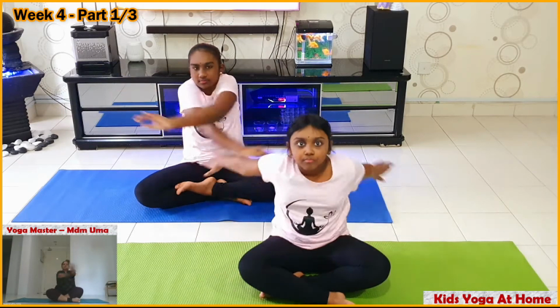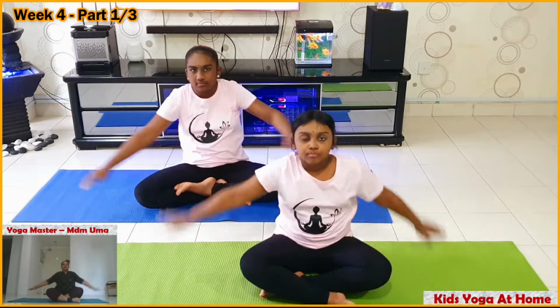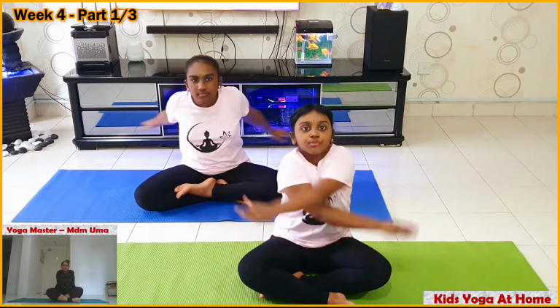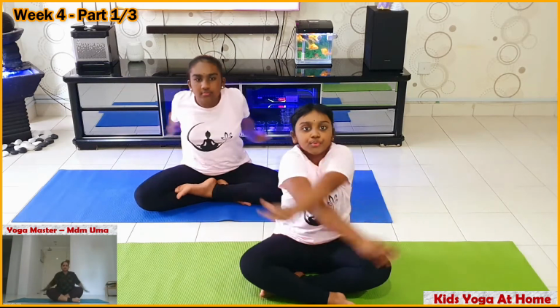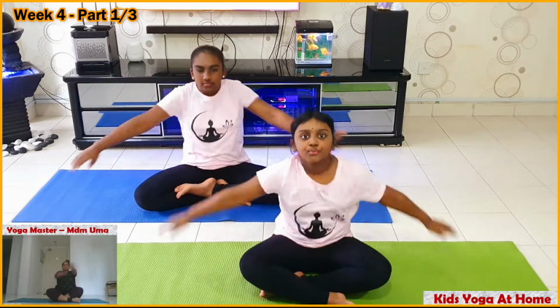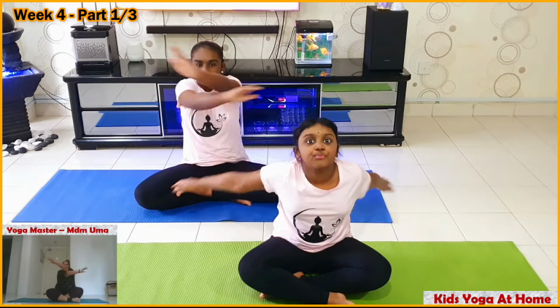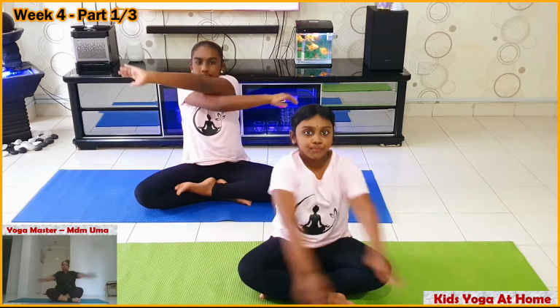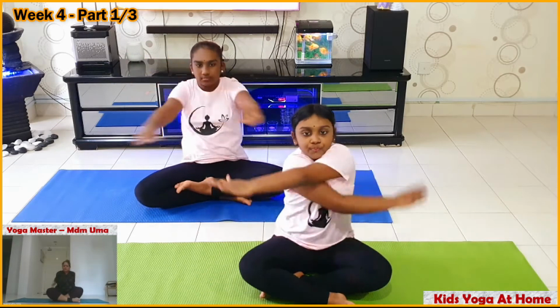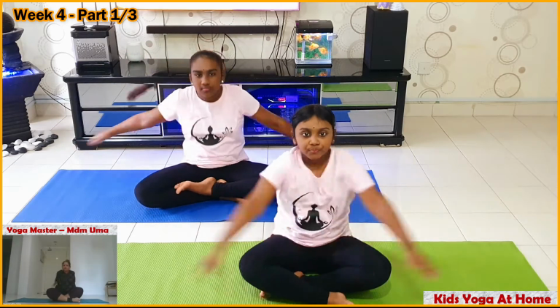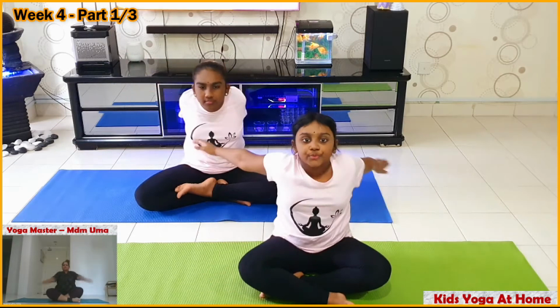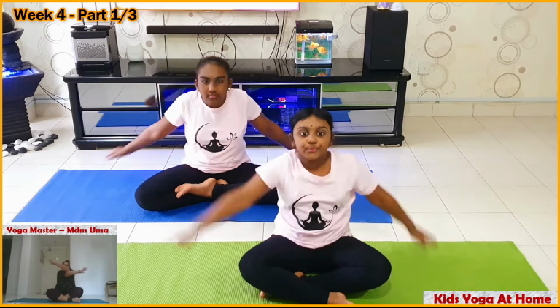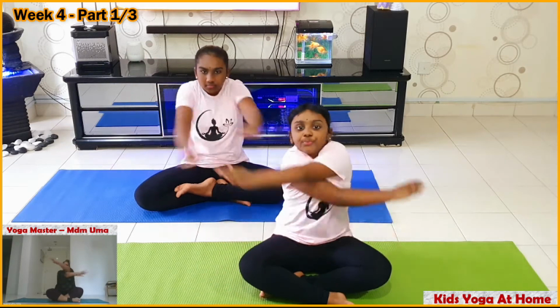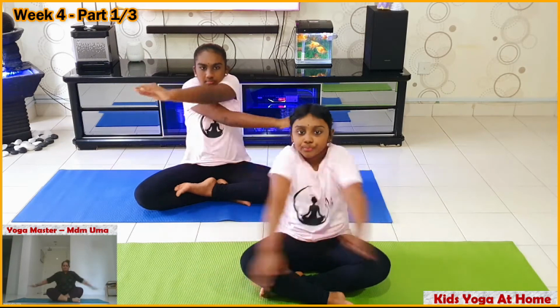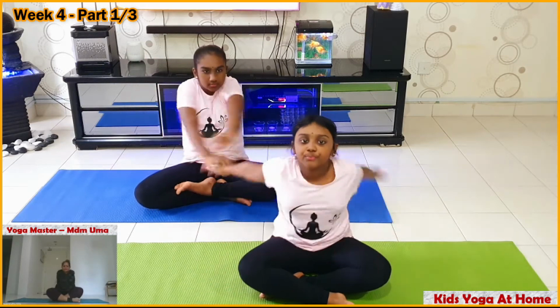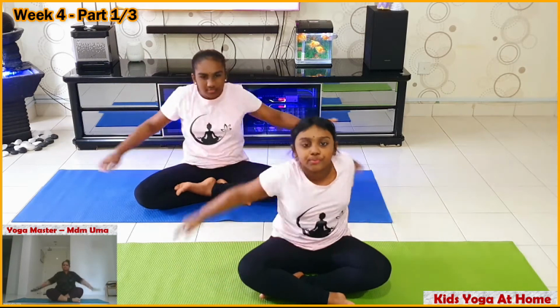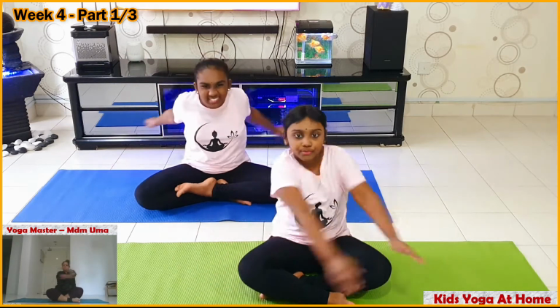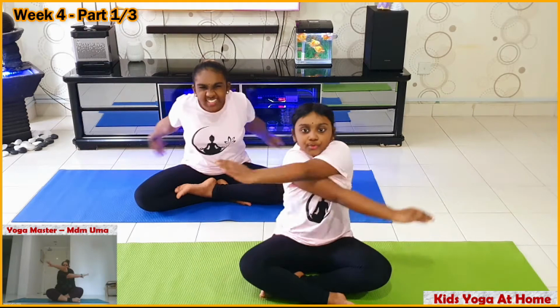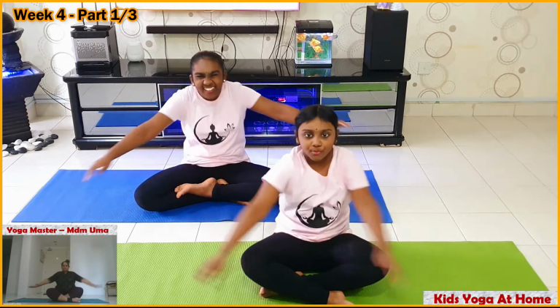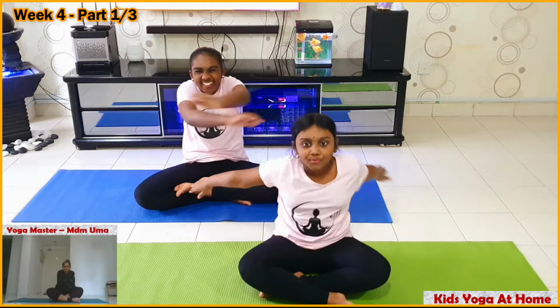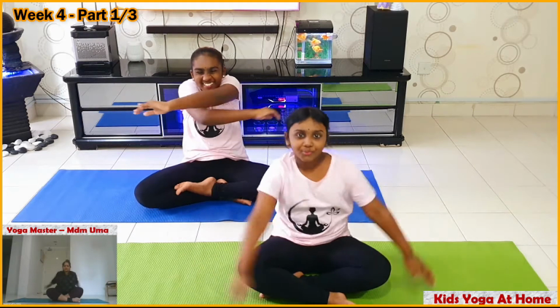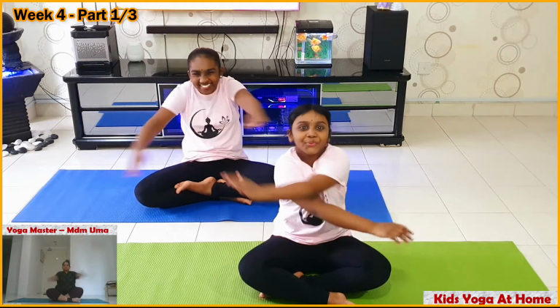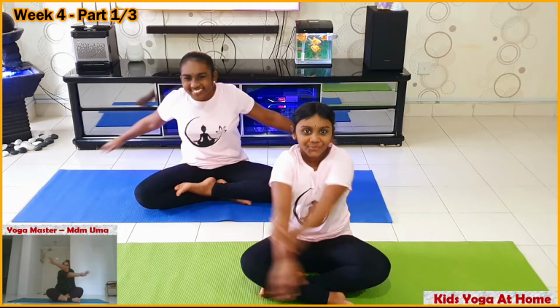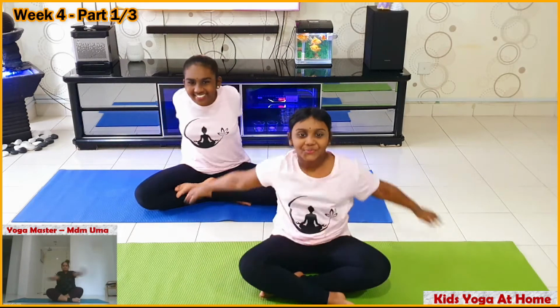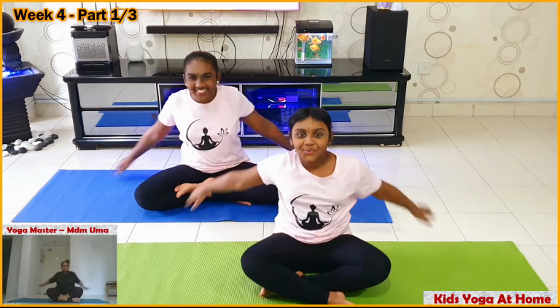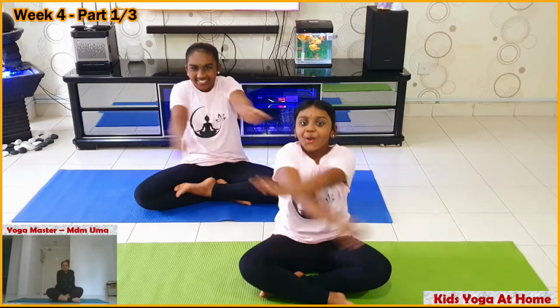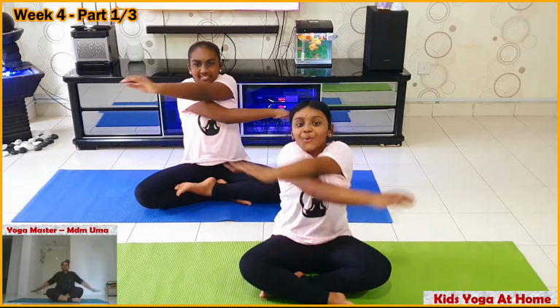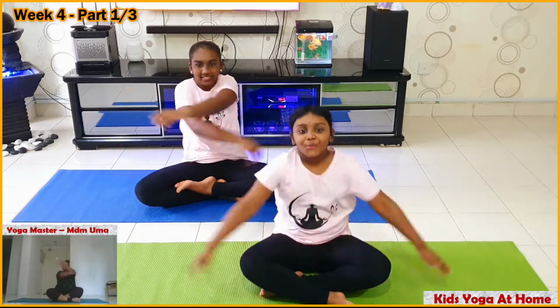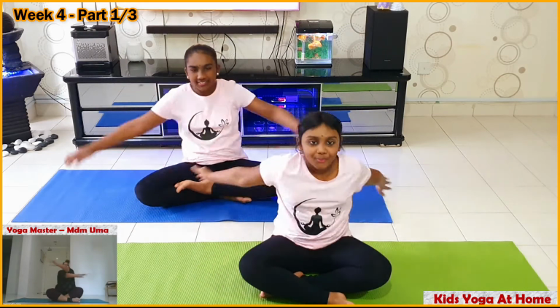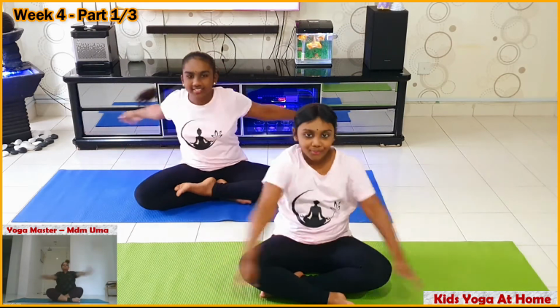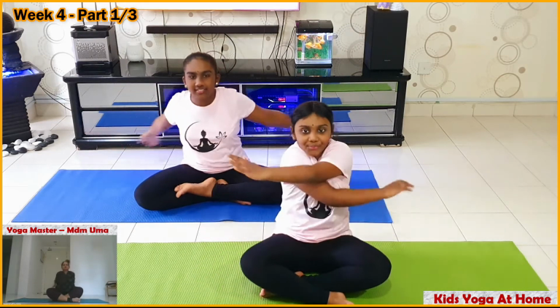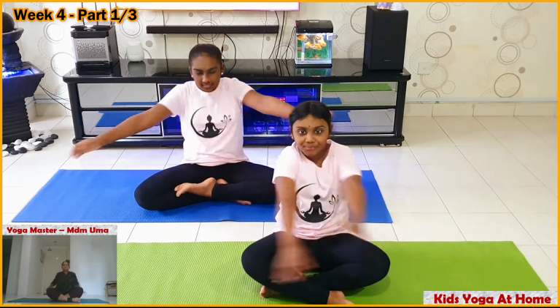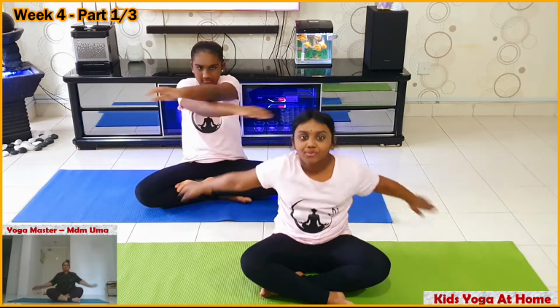Breathe in and close your hands. Breathe out. Breathe in and breathe out. Stop it.